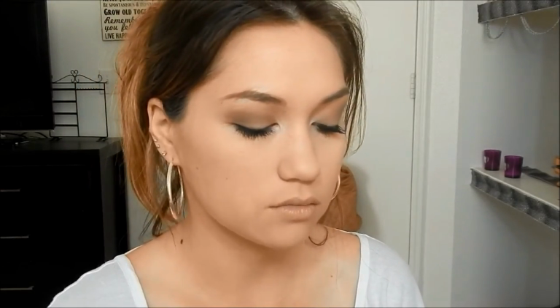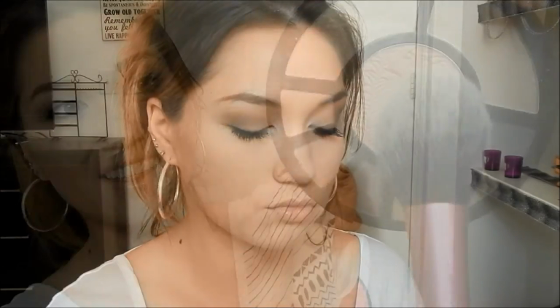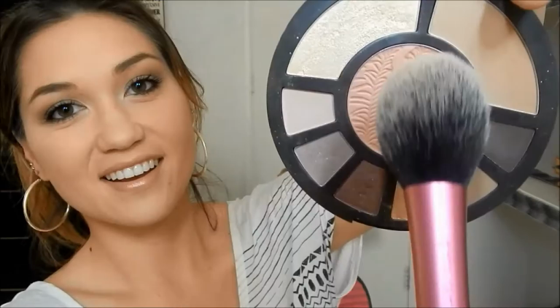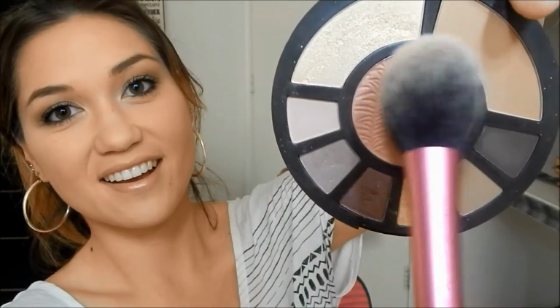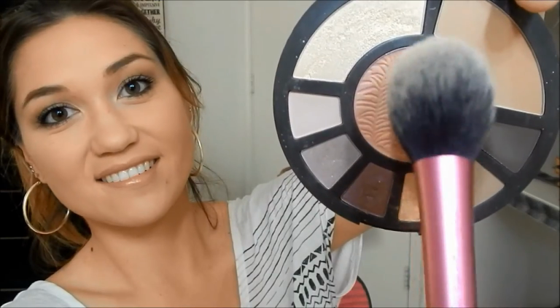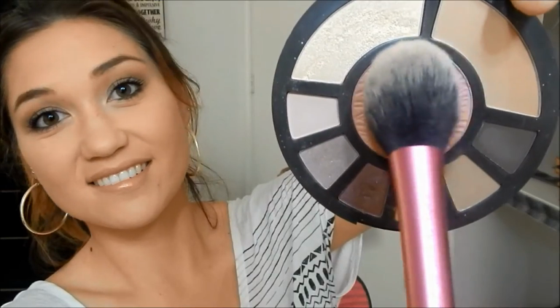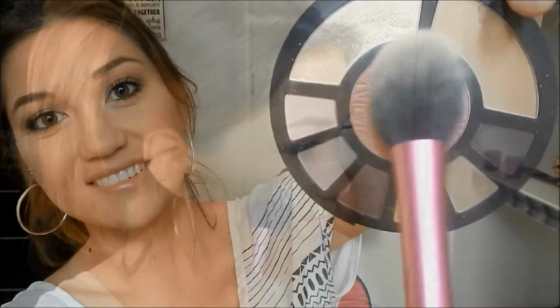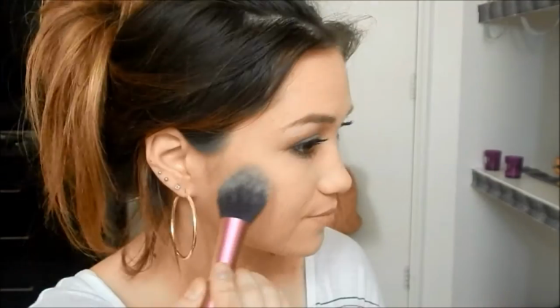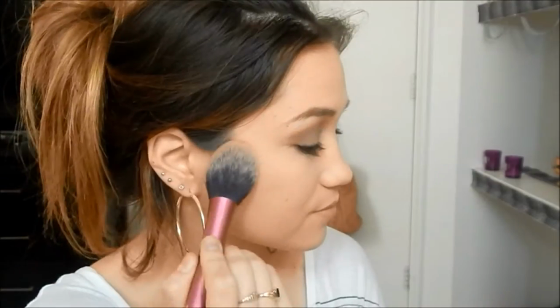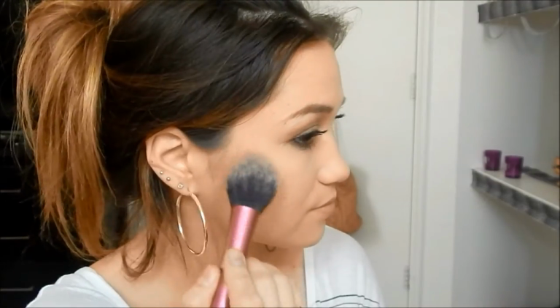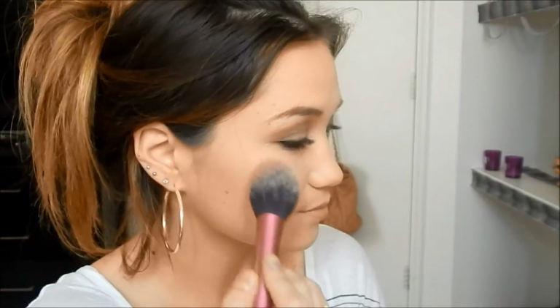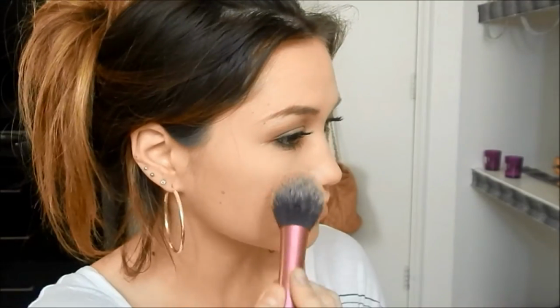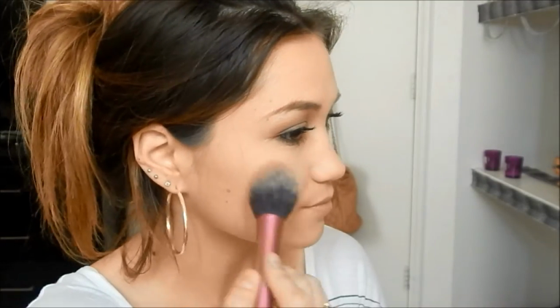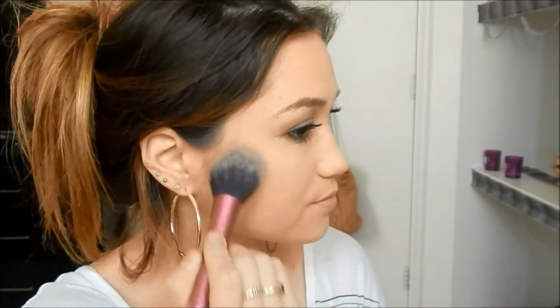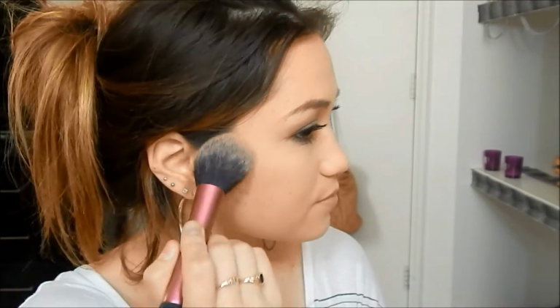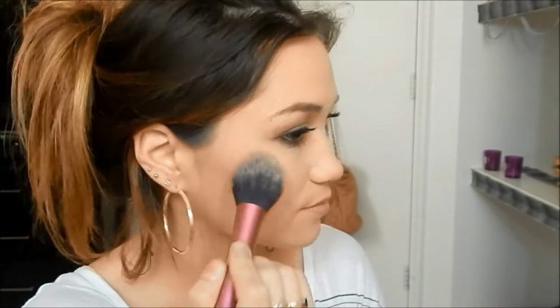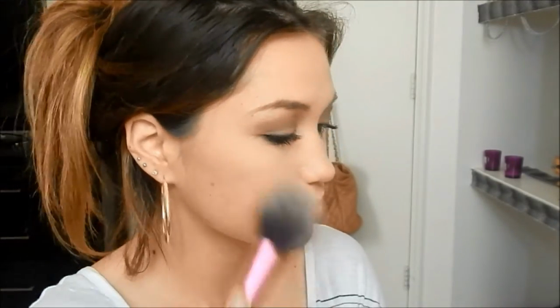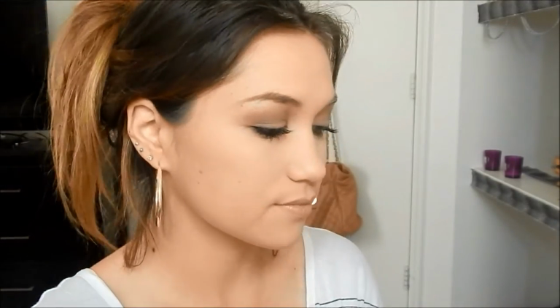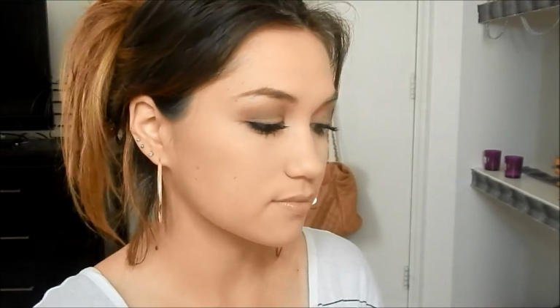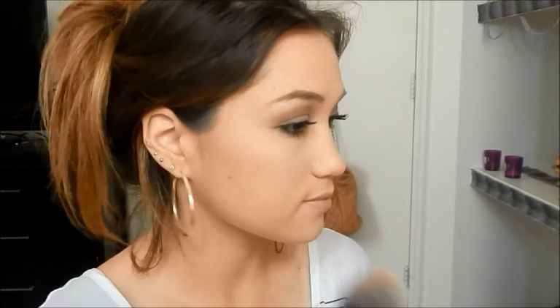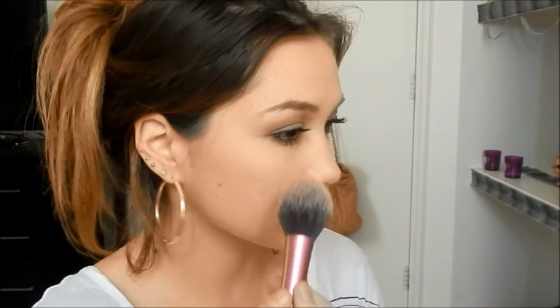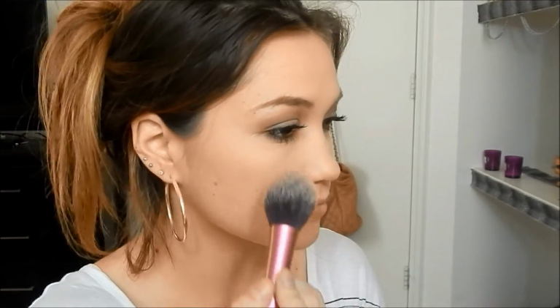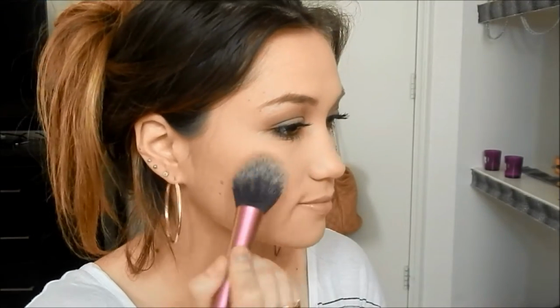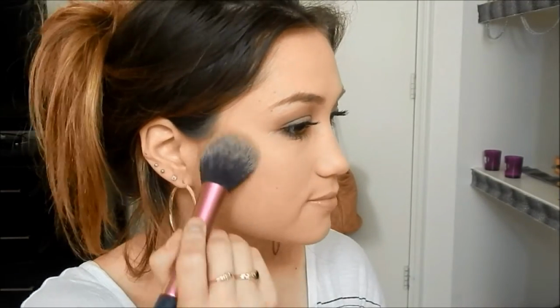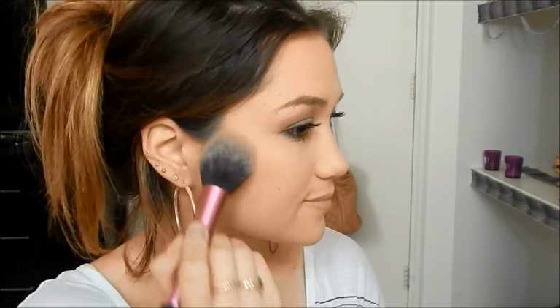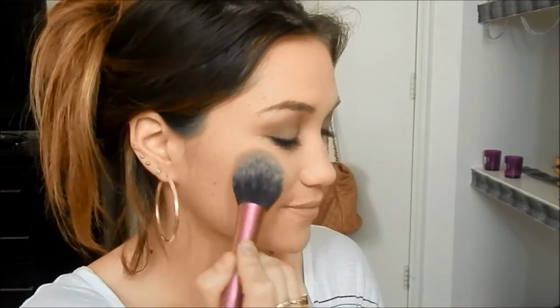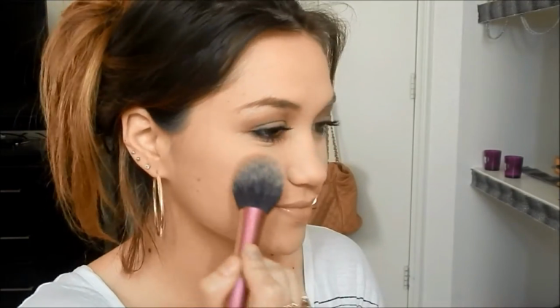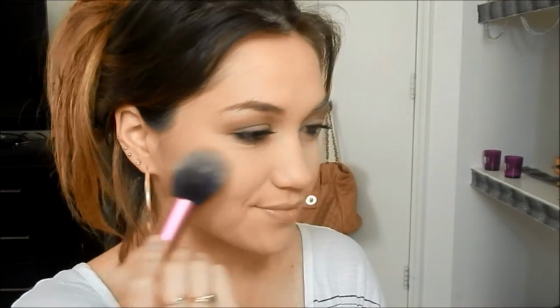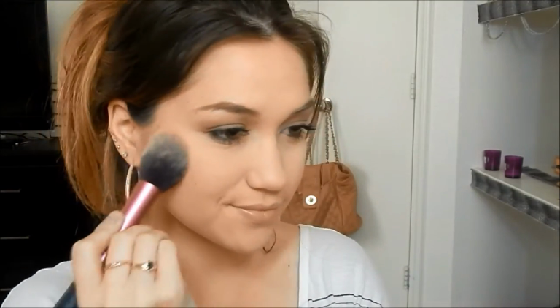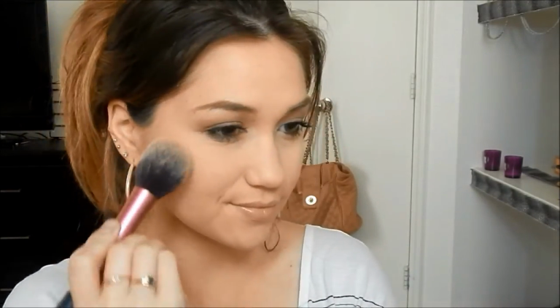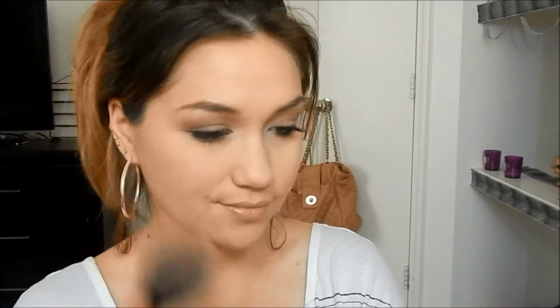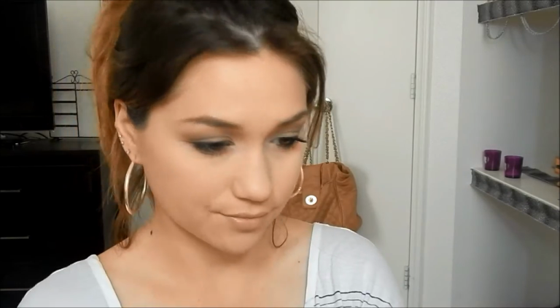And I'm just taking the blush from my Tarte Rainforest After Dark Palette and gently putting that on the apples of my cheeks.